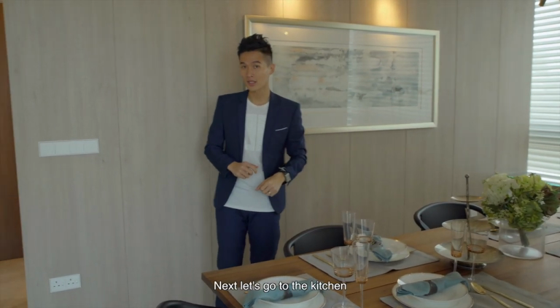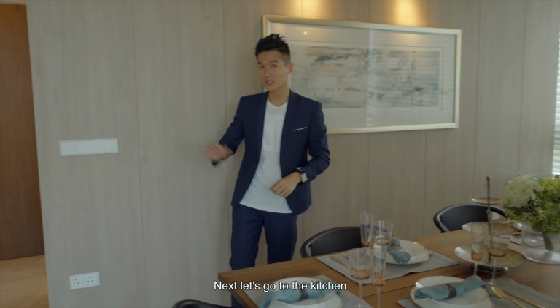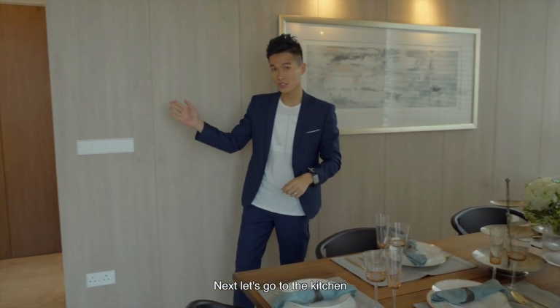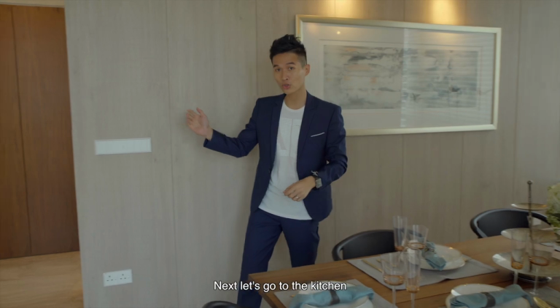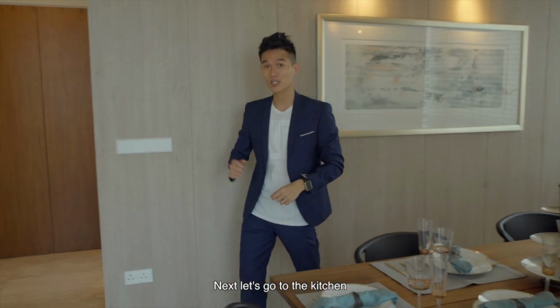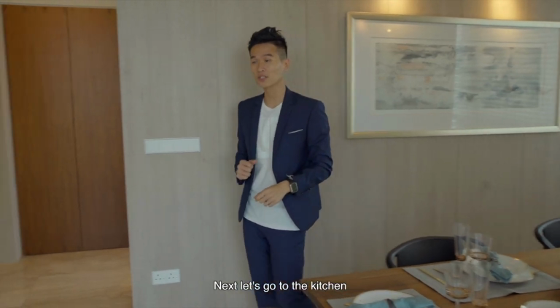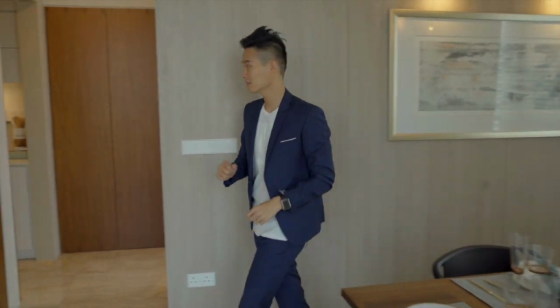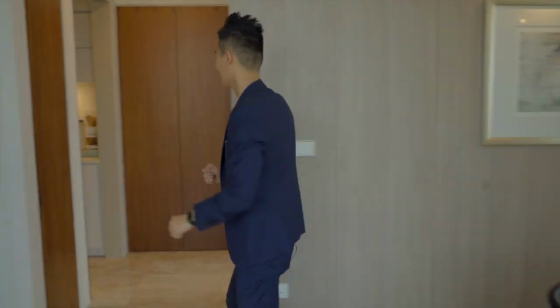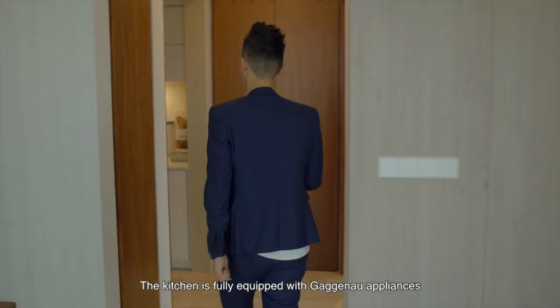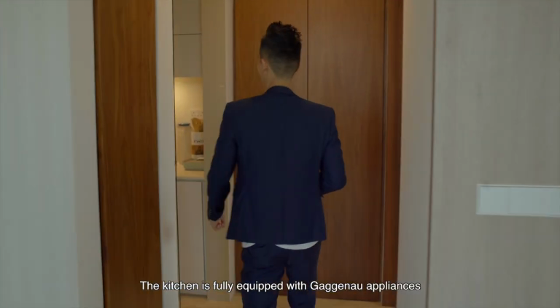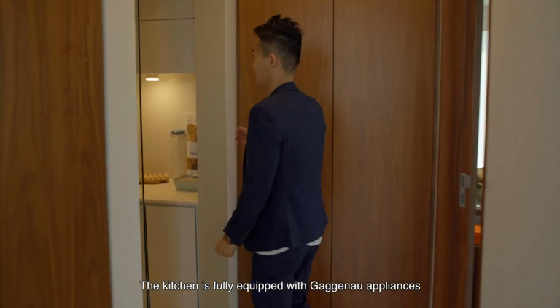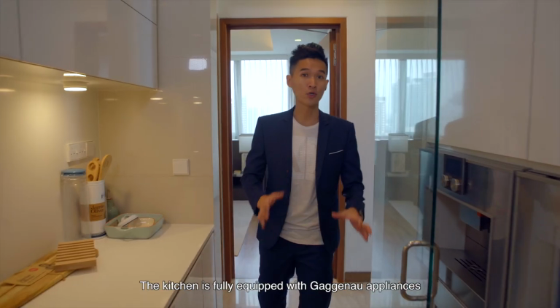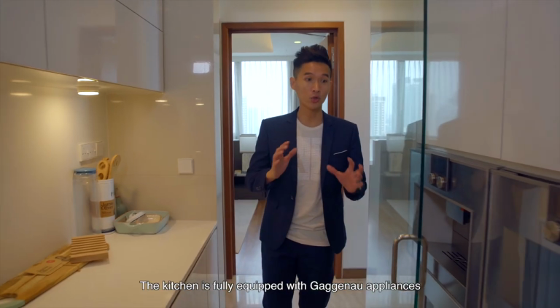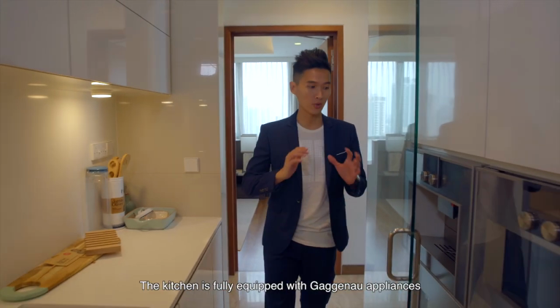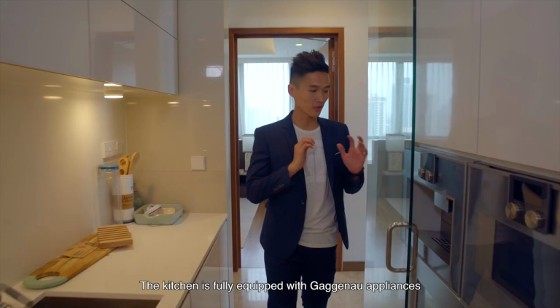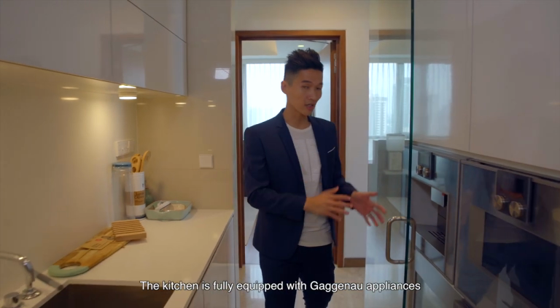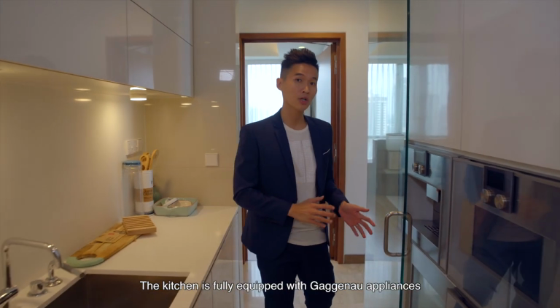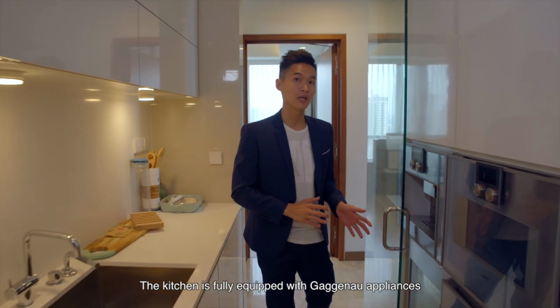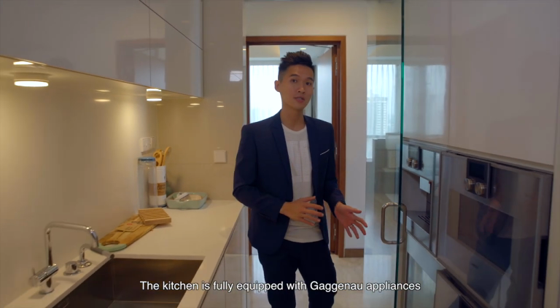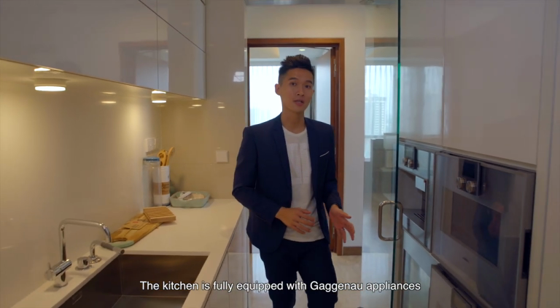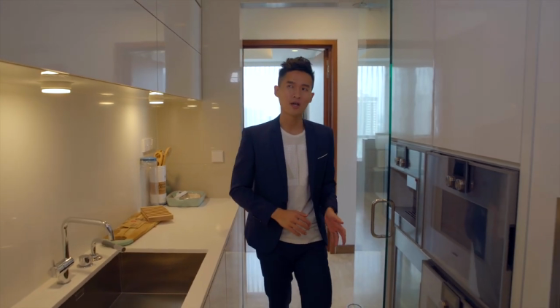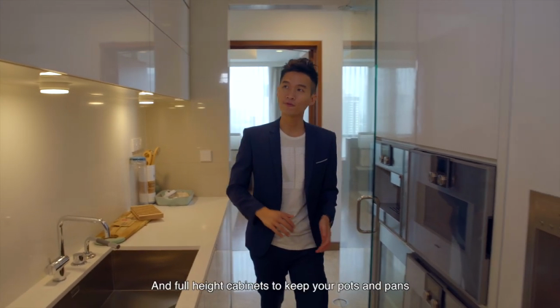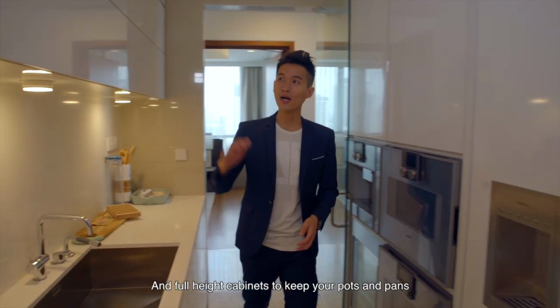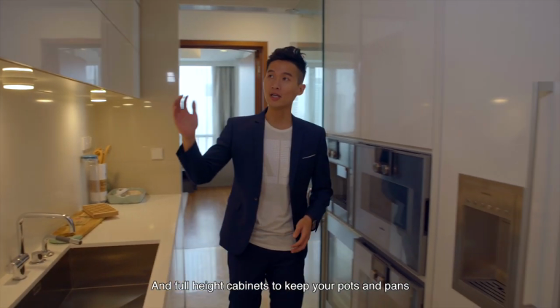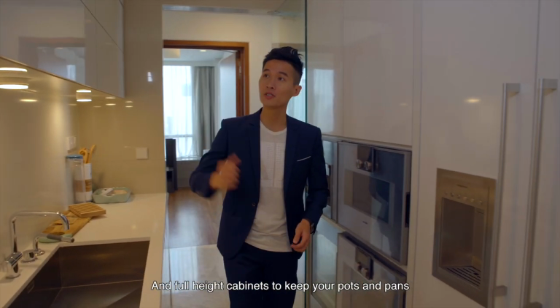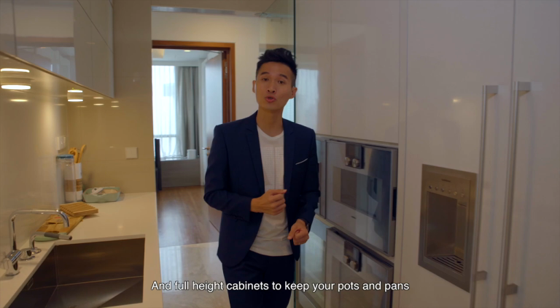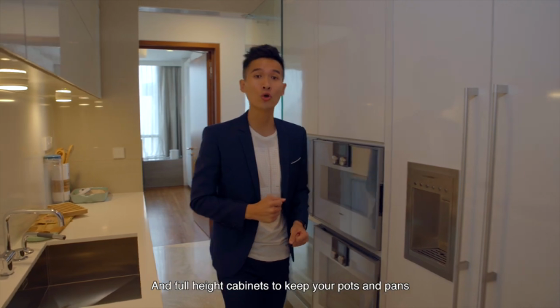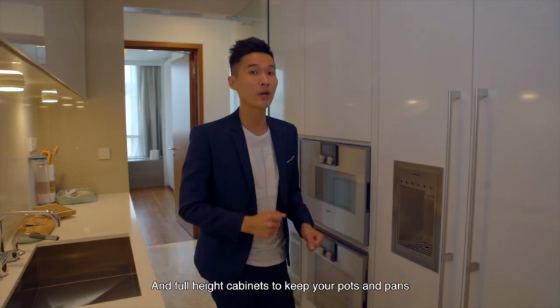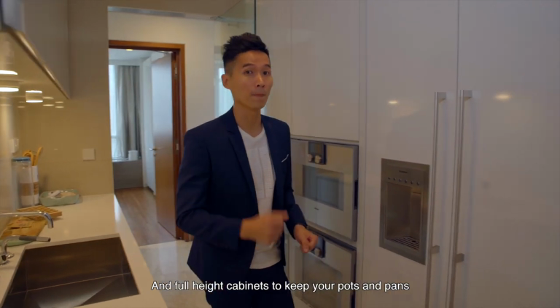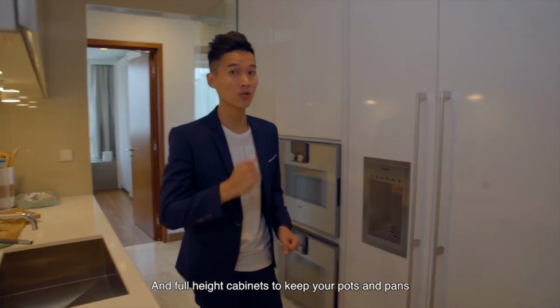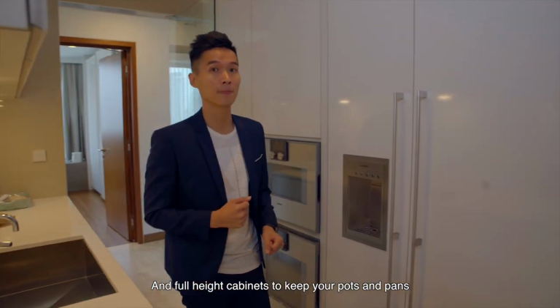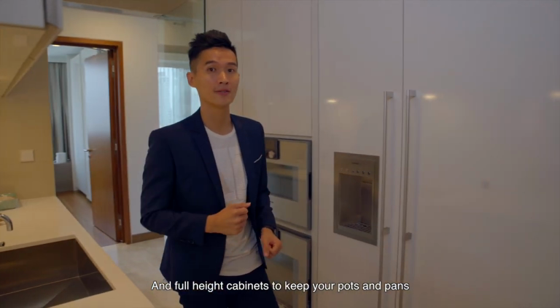Let's go to the kitchen. The kitchen is fully equipped with Gaggenau appliances and full-height cabinets to stow away your pots and pans.